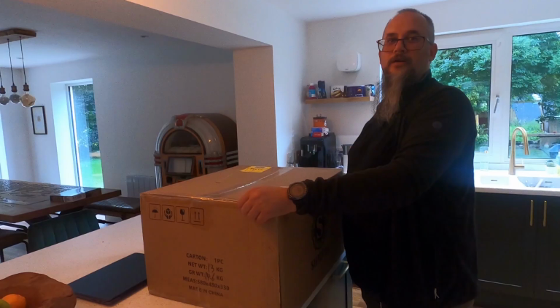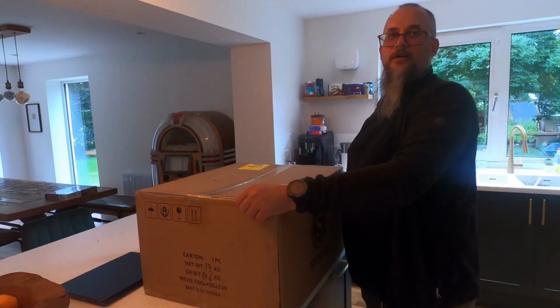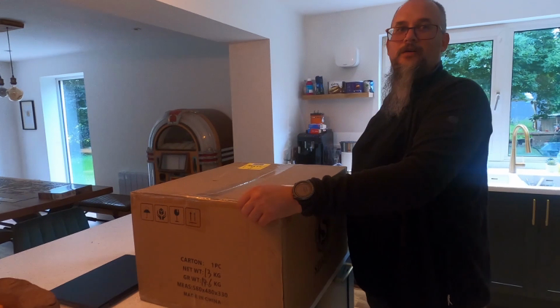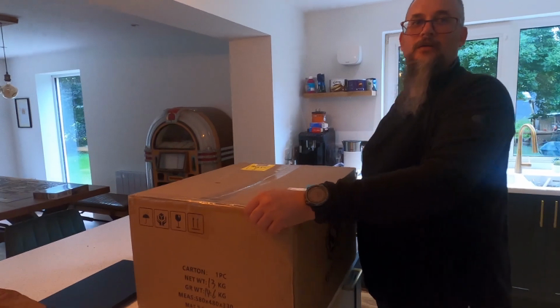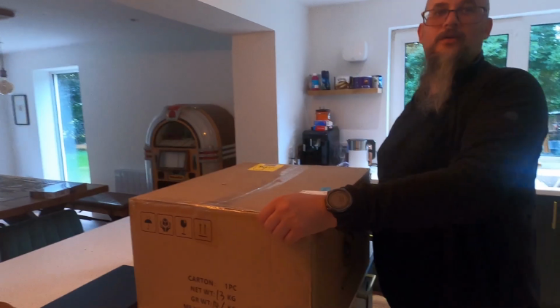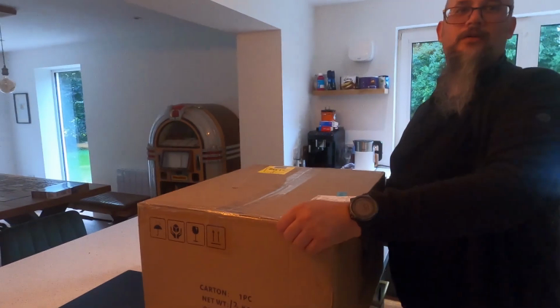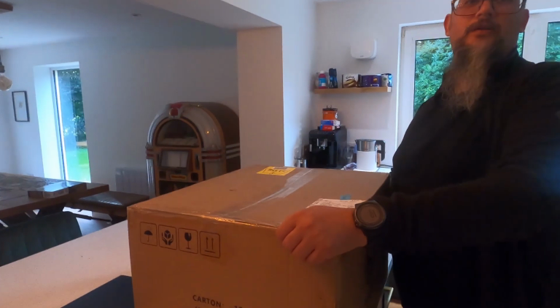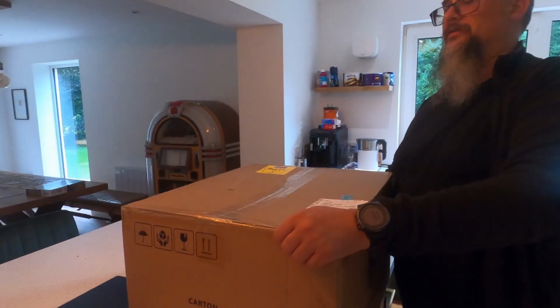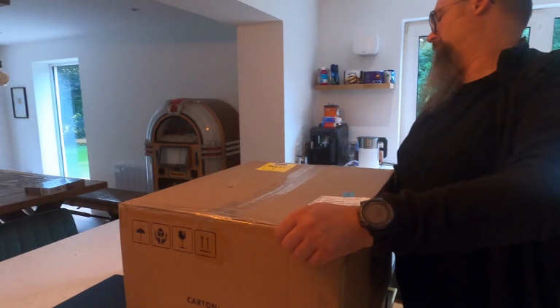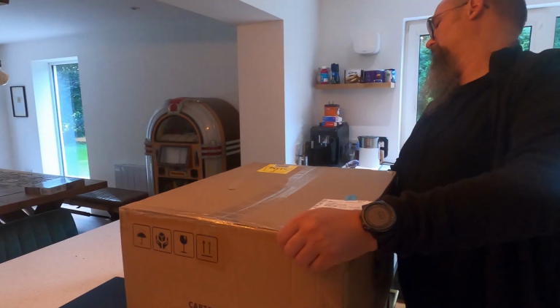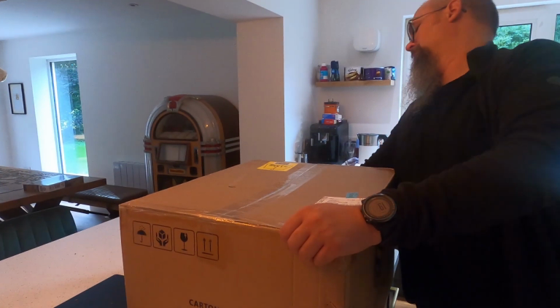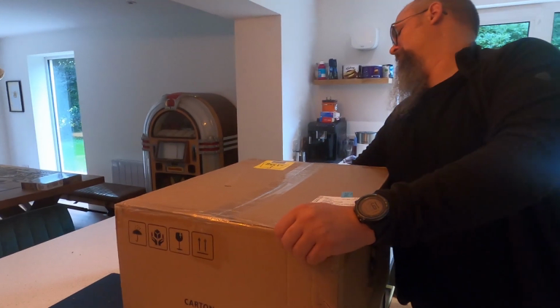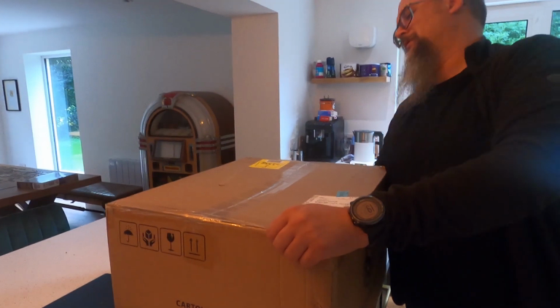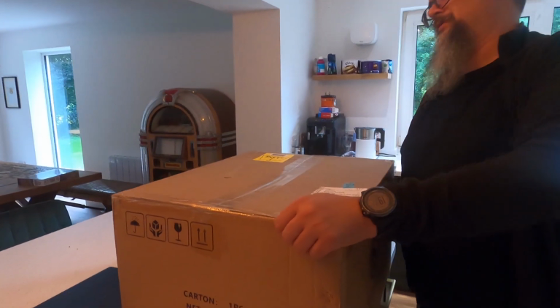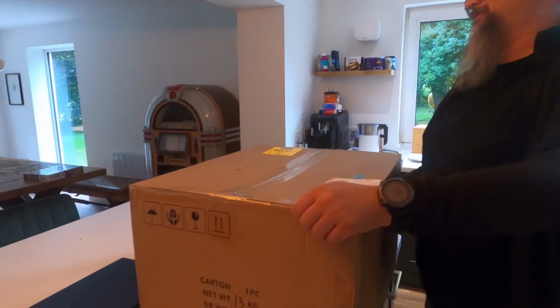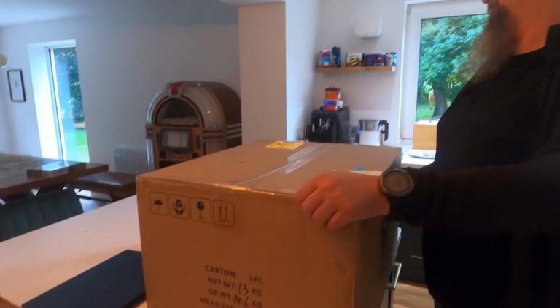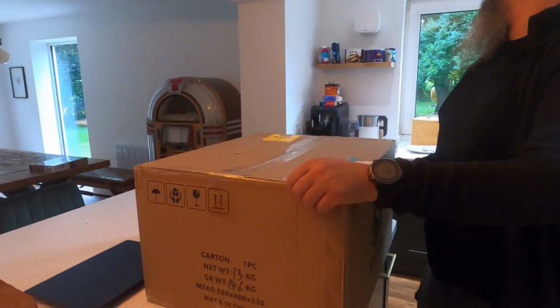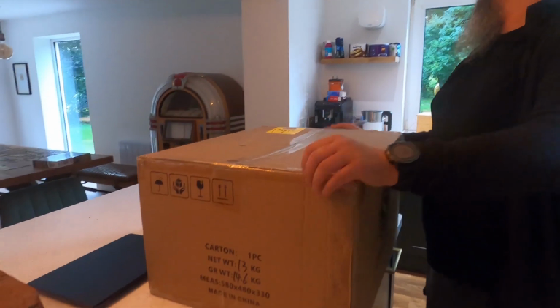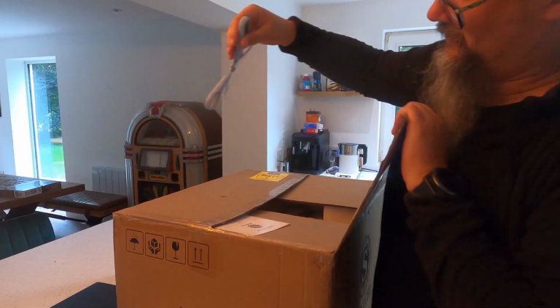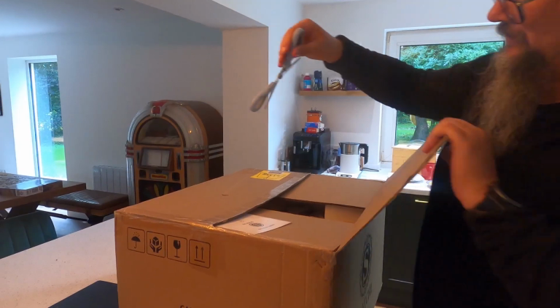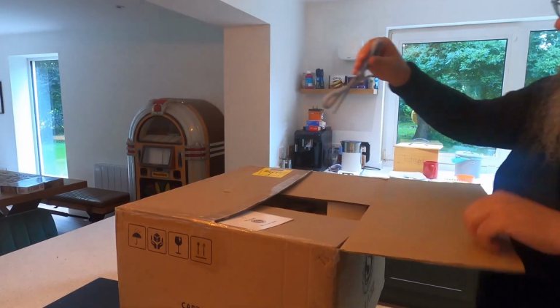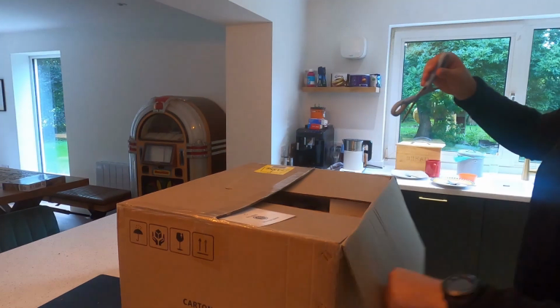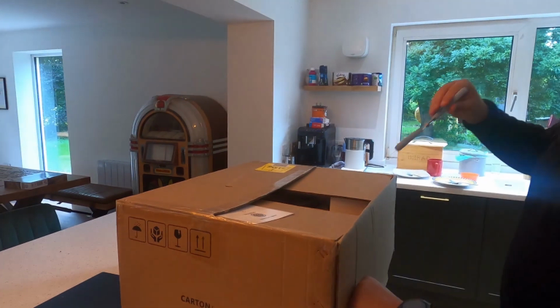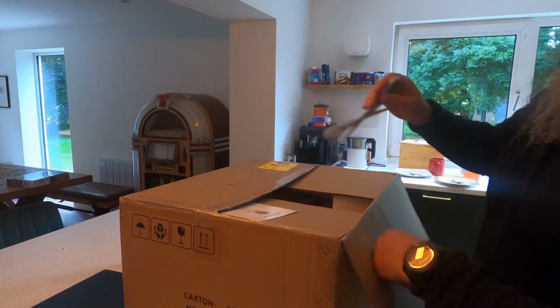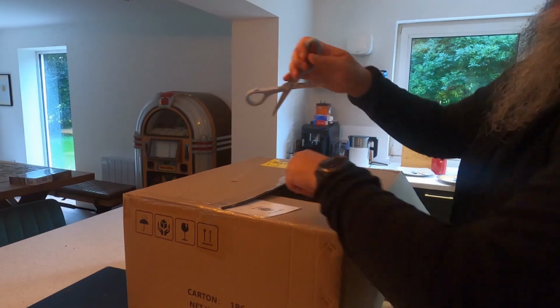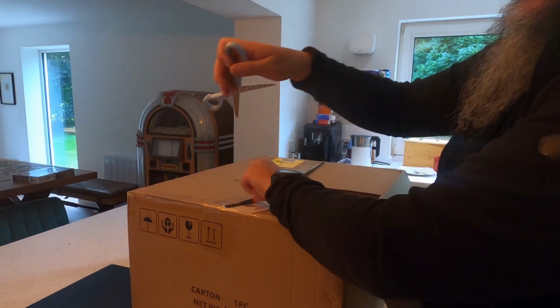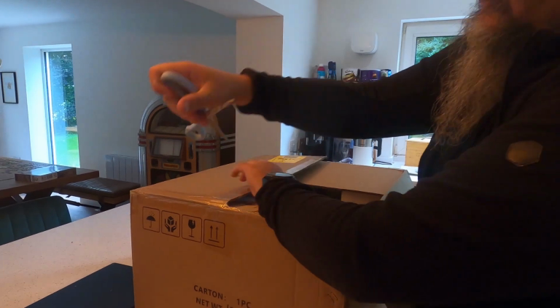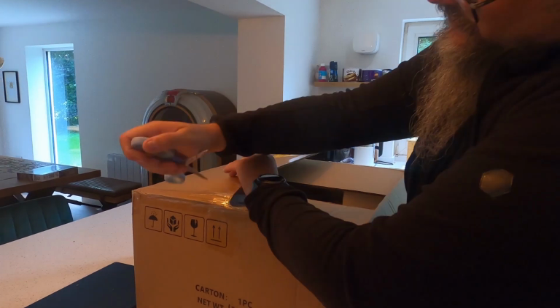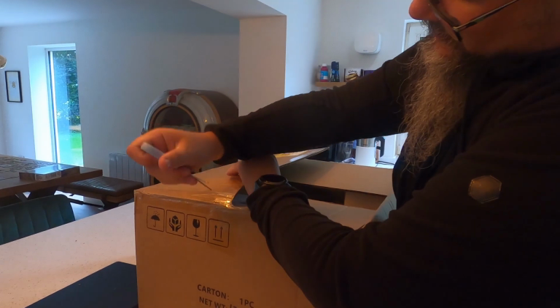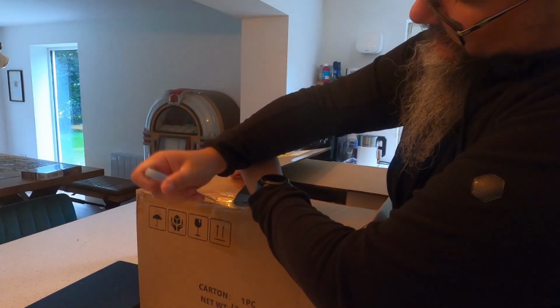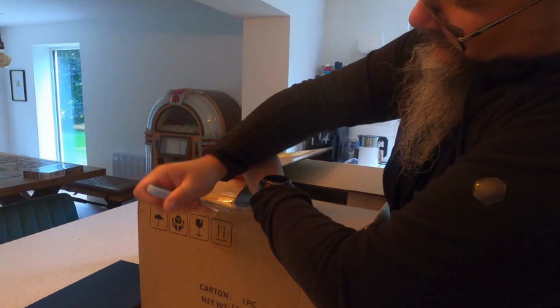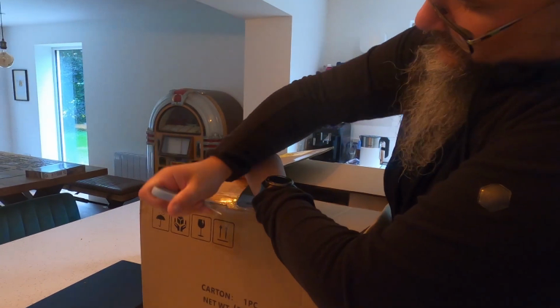So the pizza oven has arrived for the outdoor kitchen. This one was £80. I know you all love an unboxing video.